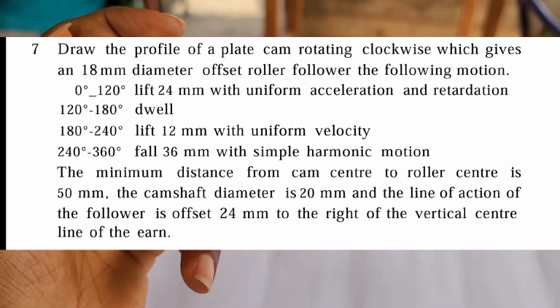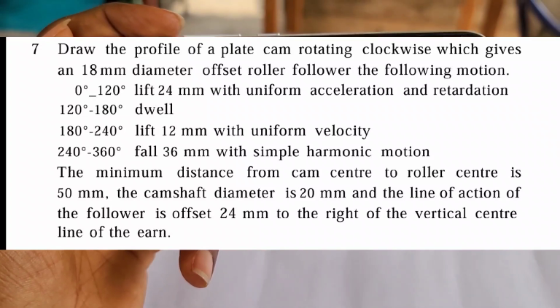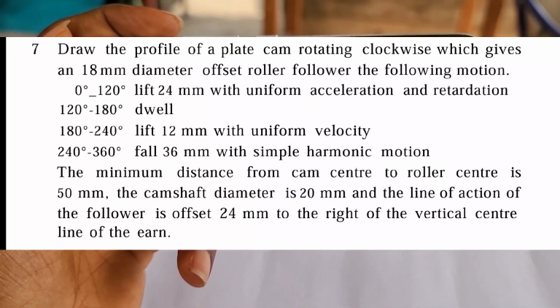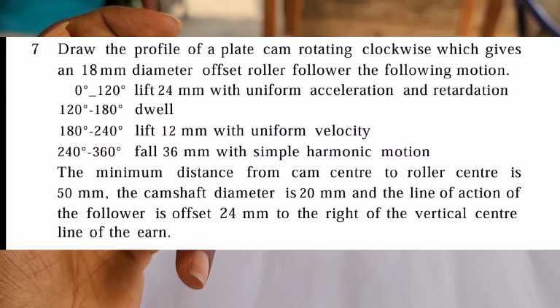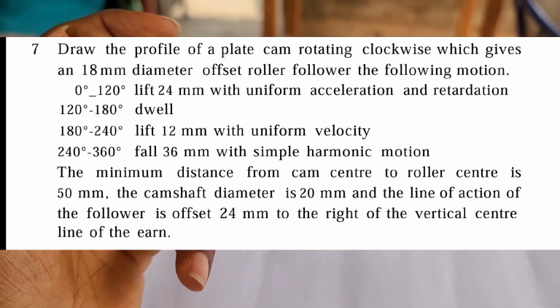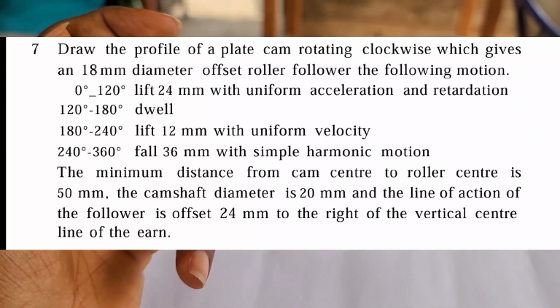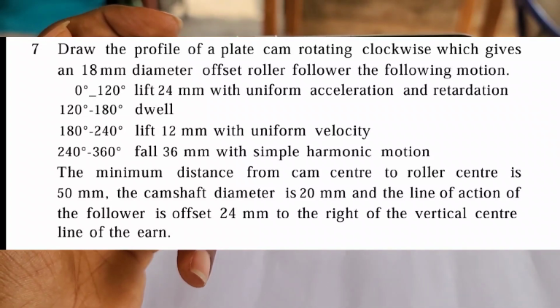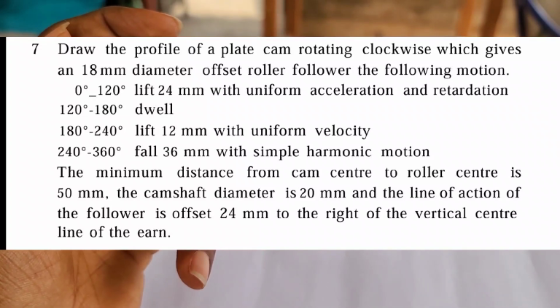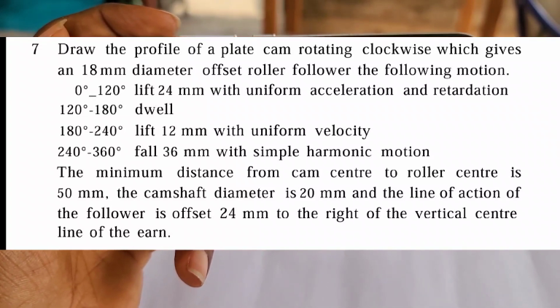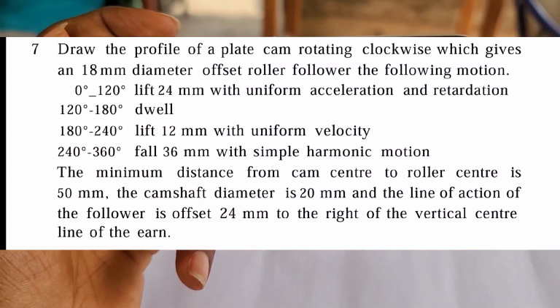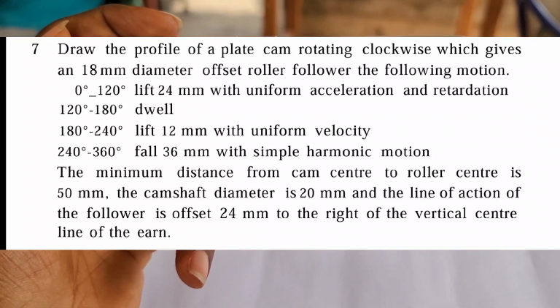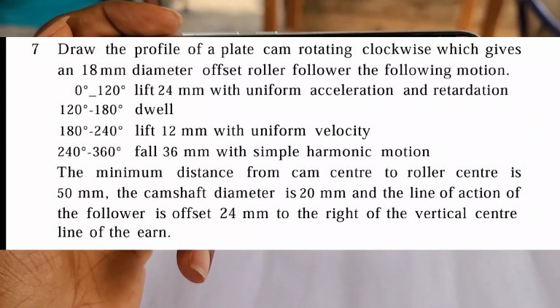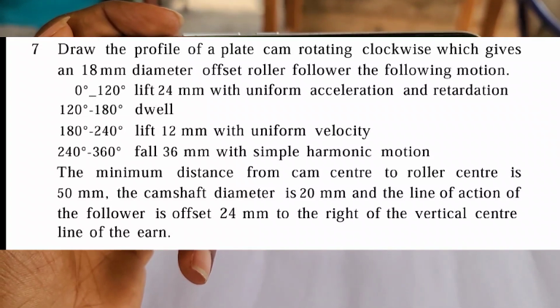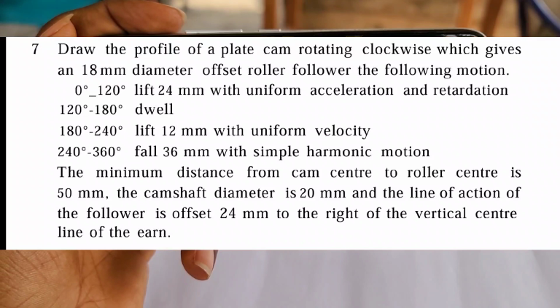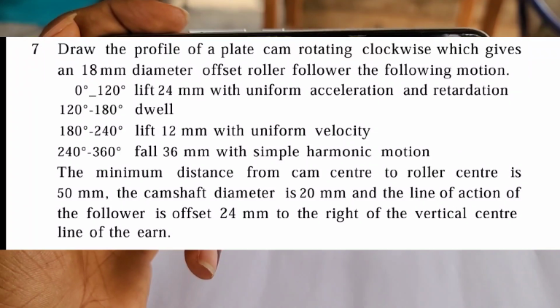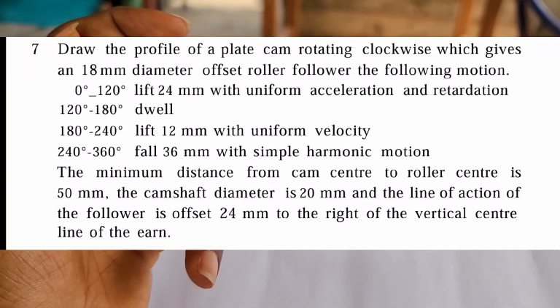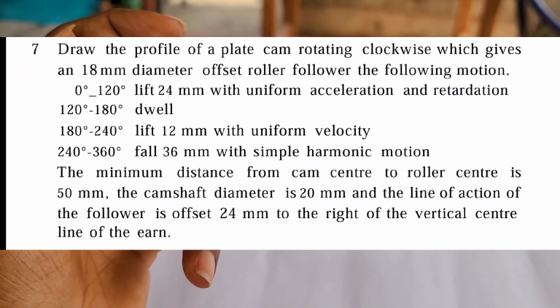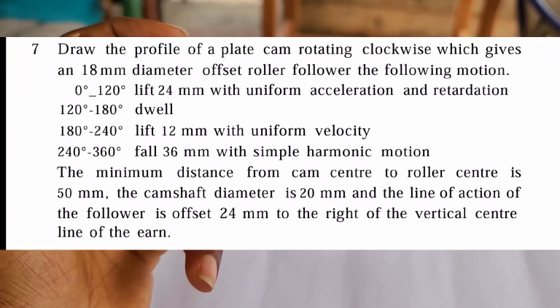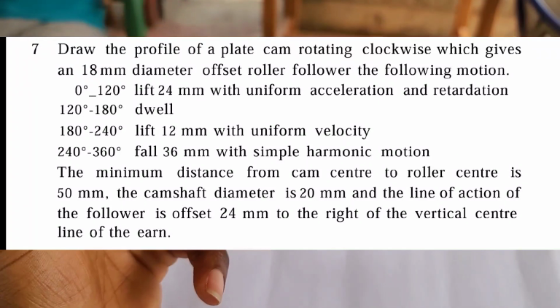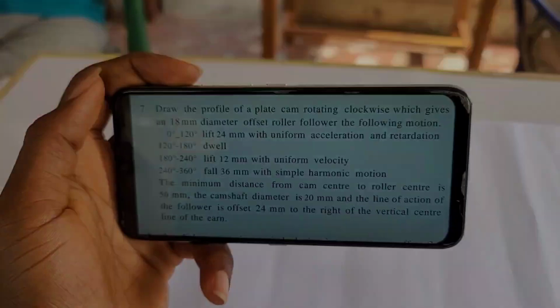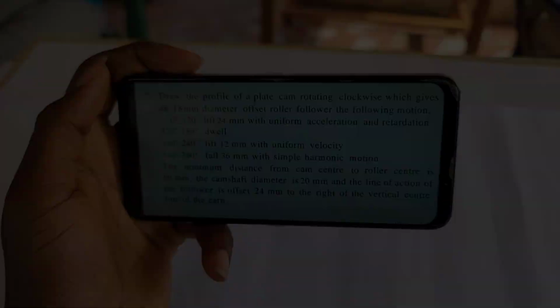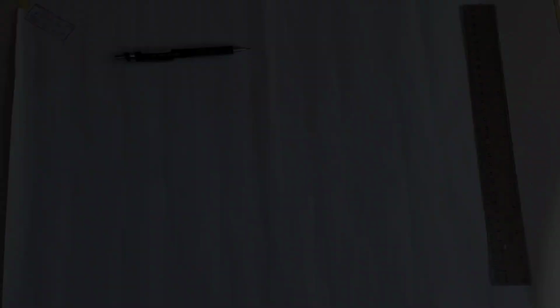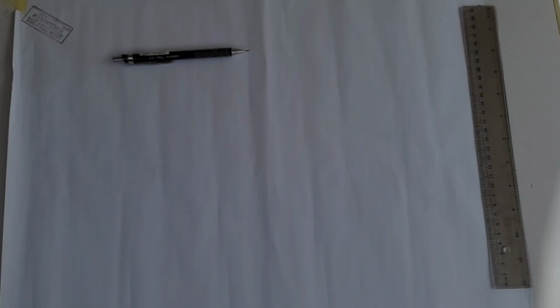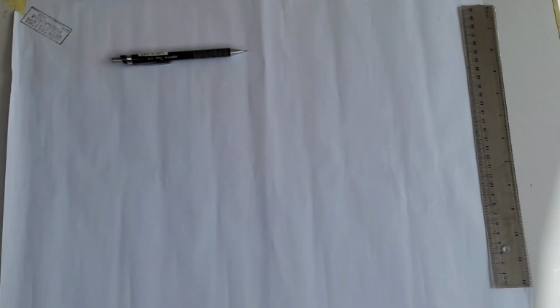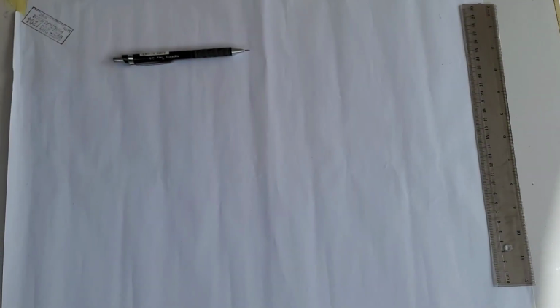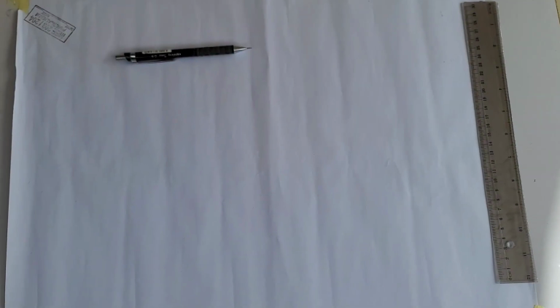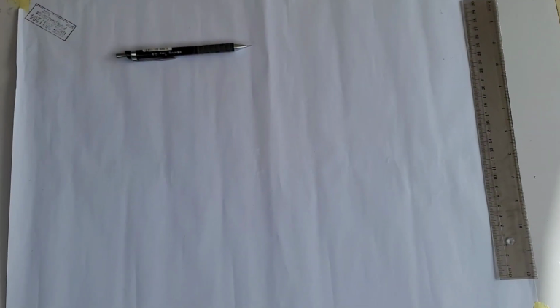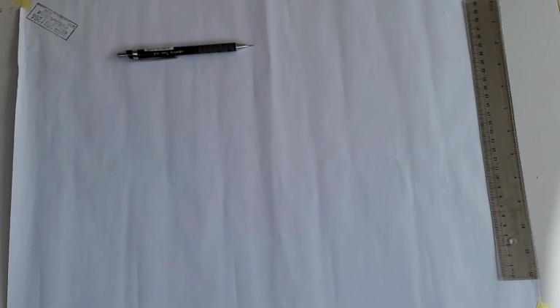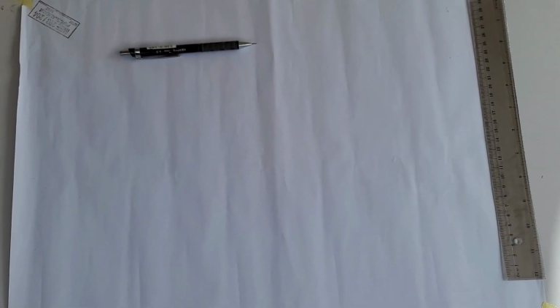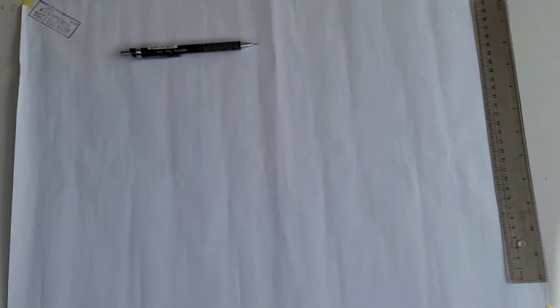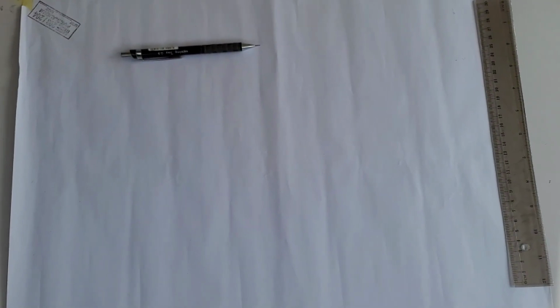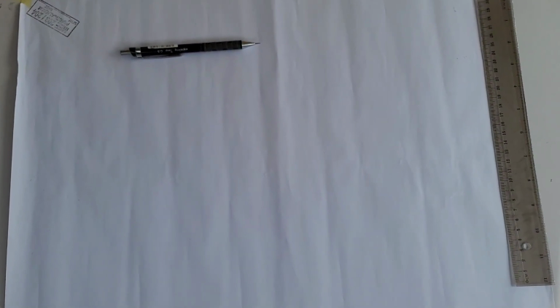The cam shaft diameter is 20 millimeters and the line of action of the follower is offset 24 millimeters to the right of the vertical center line of the cam.